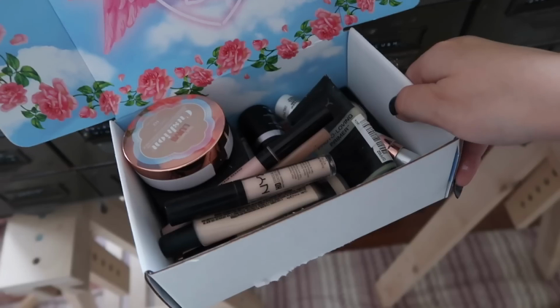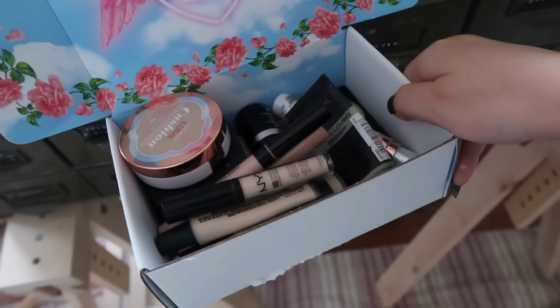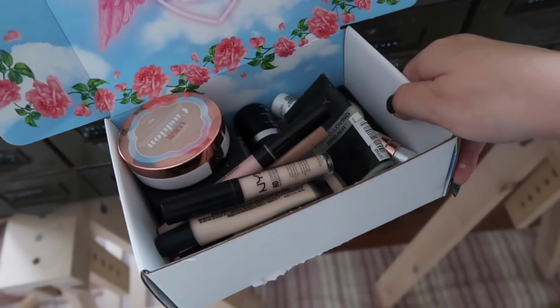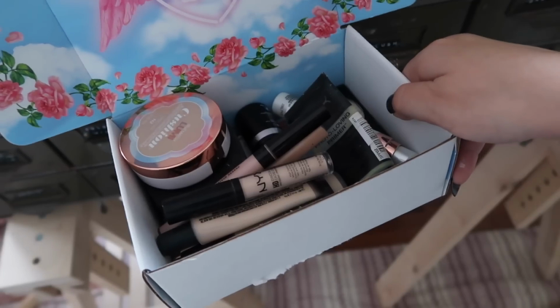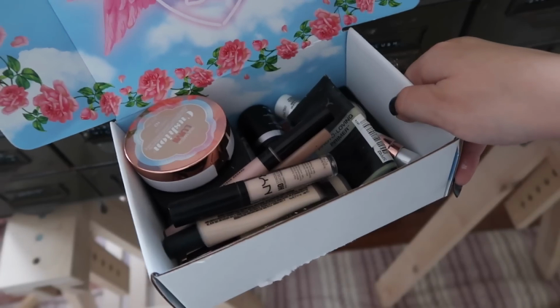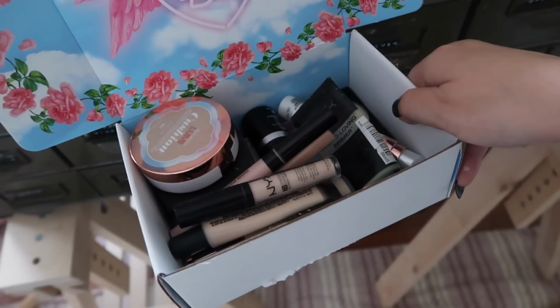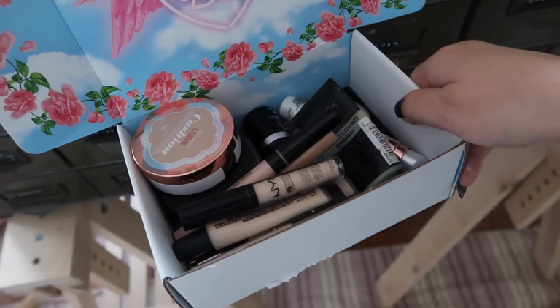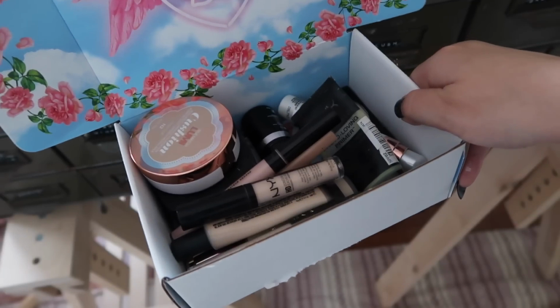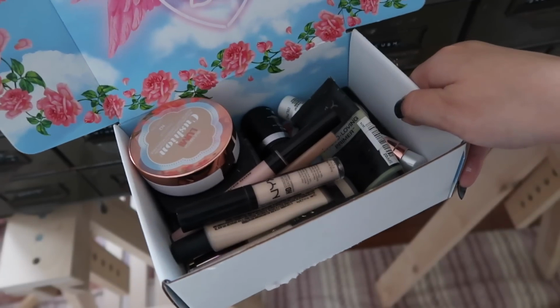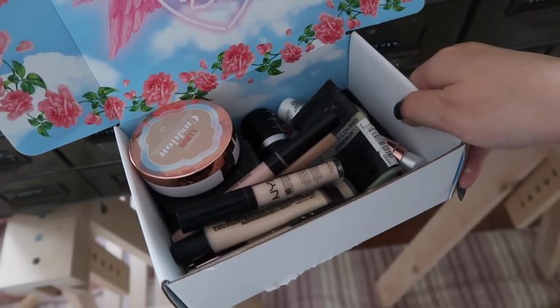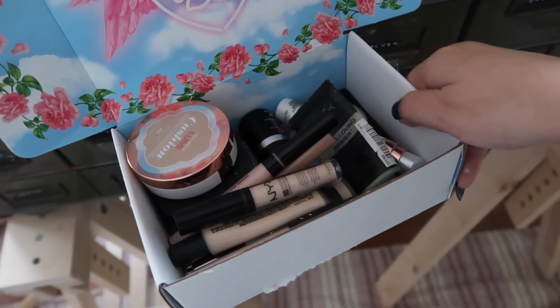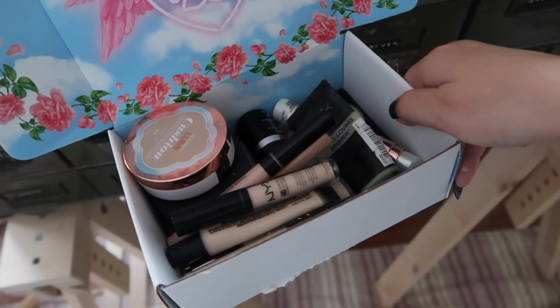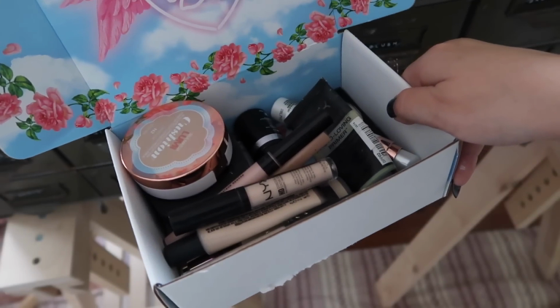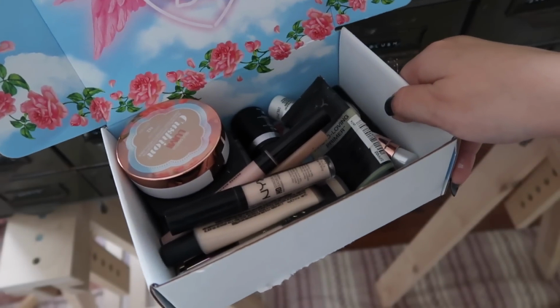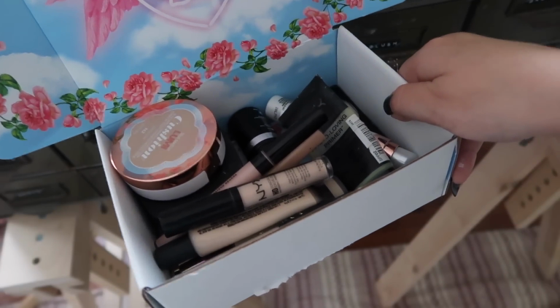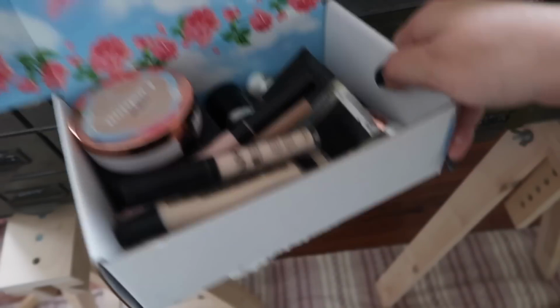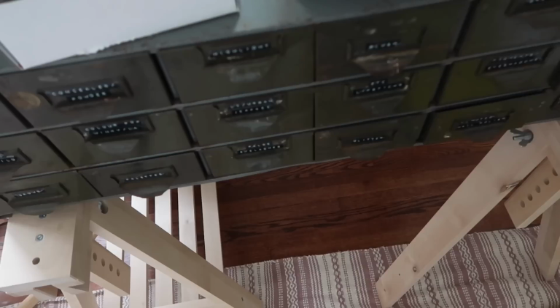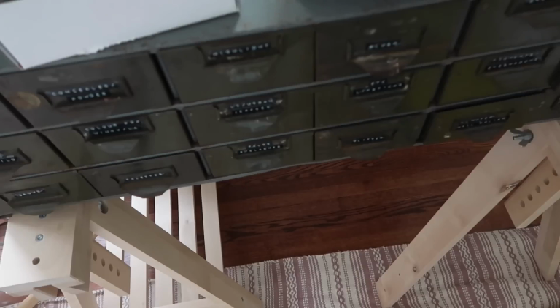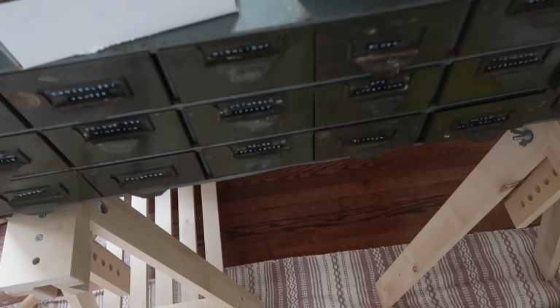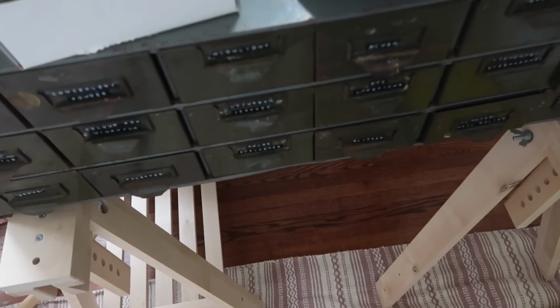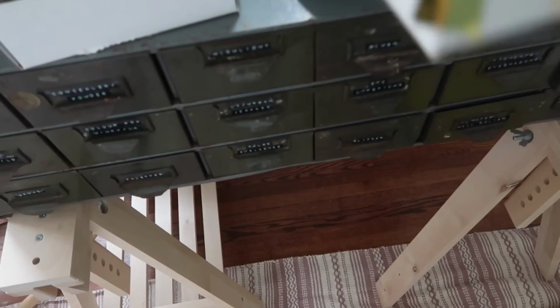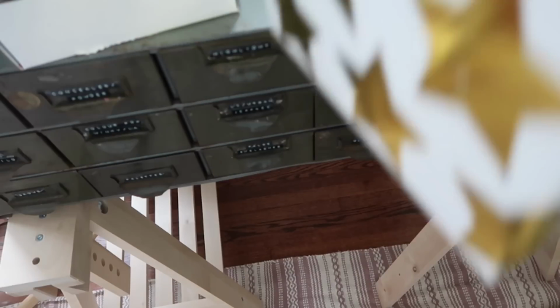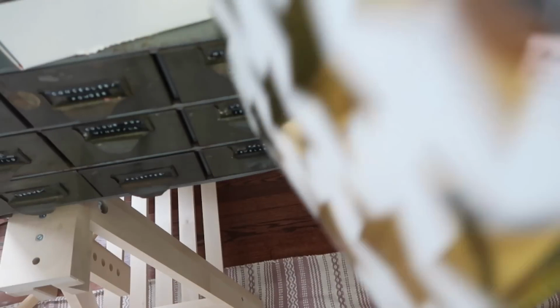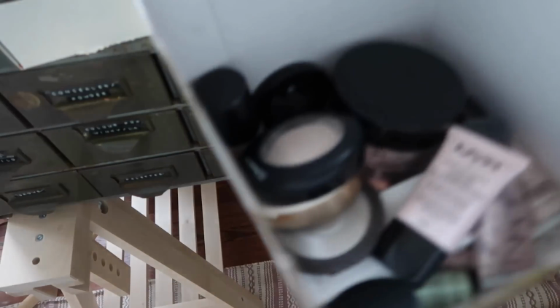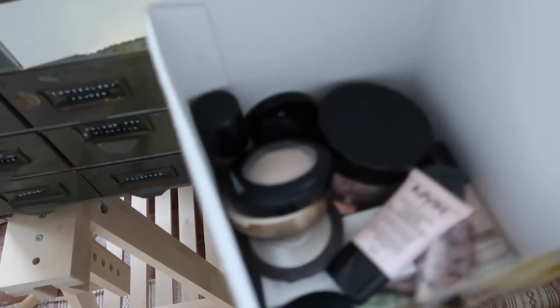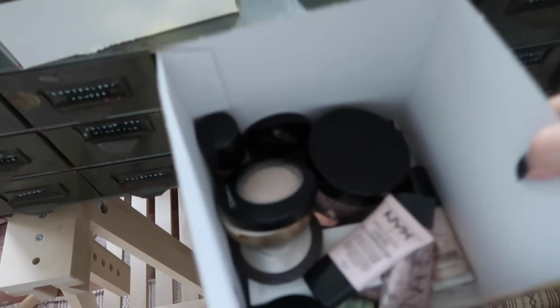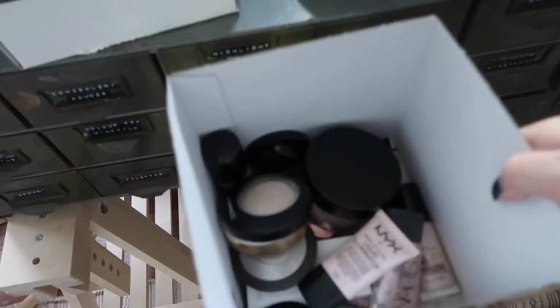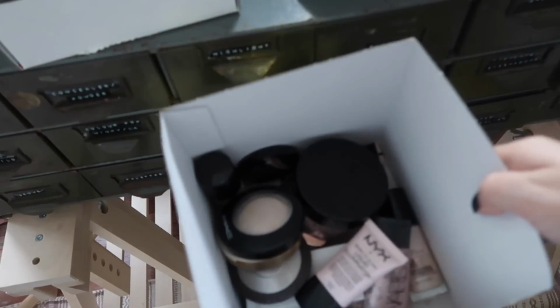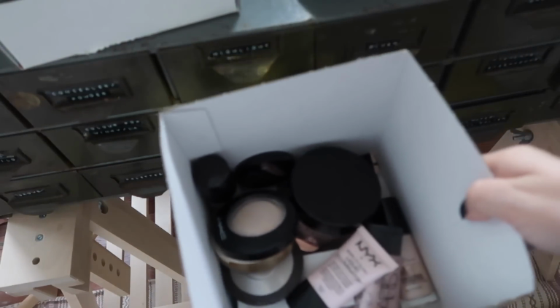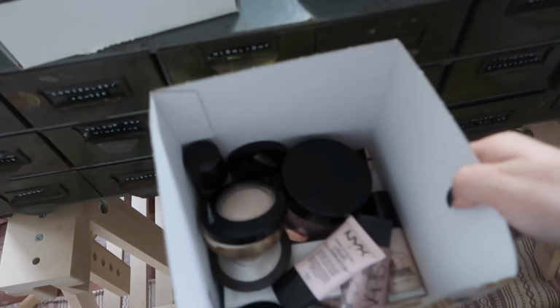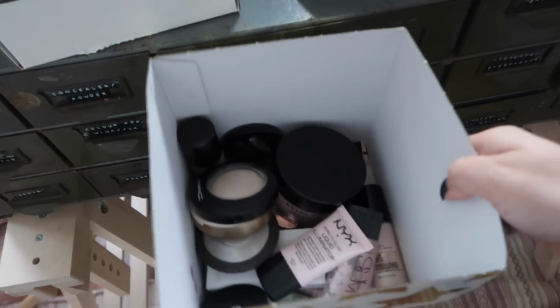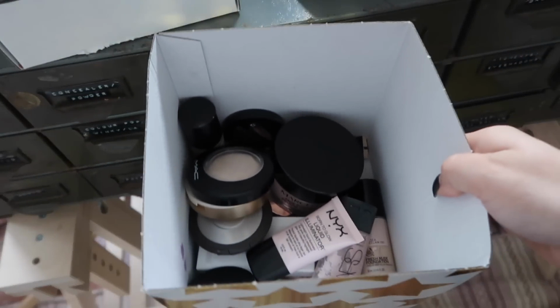So to update you — this is all the stuff going in the garbage, and this is all the stuff I'm giving away so far.